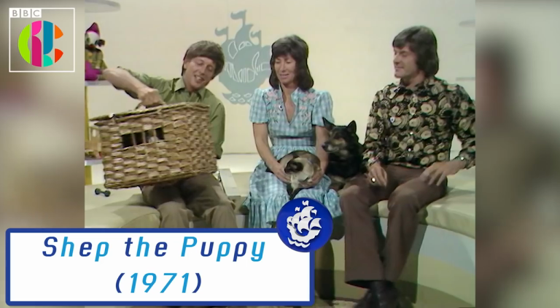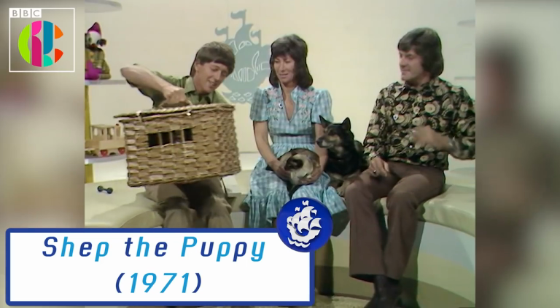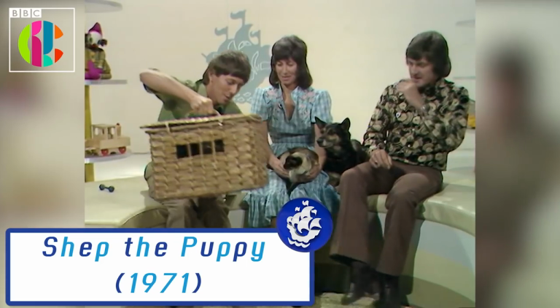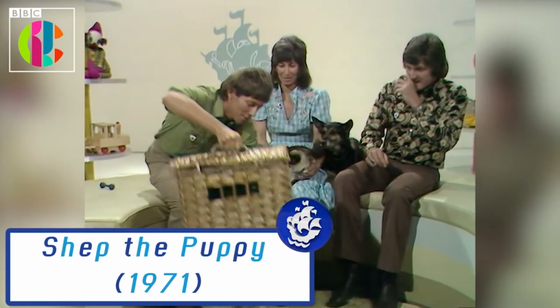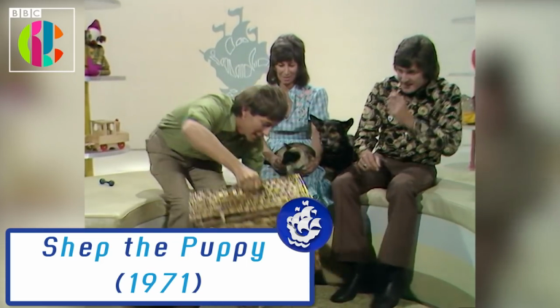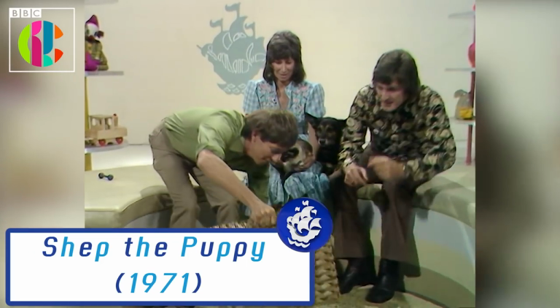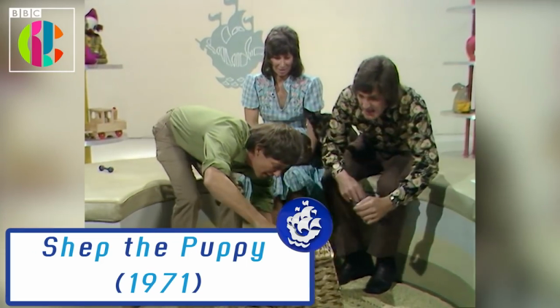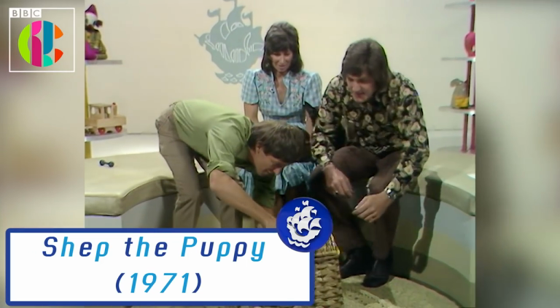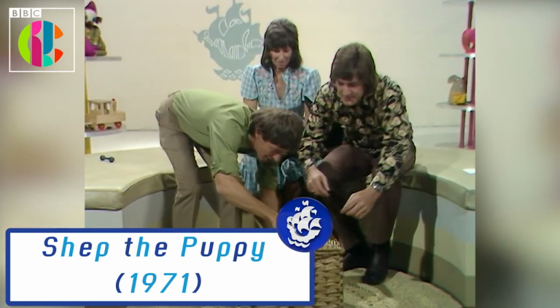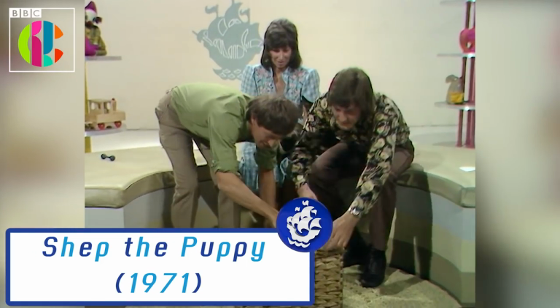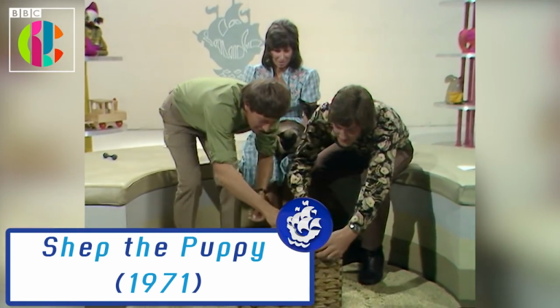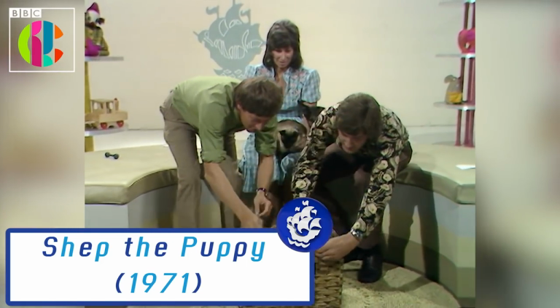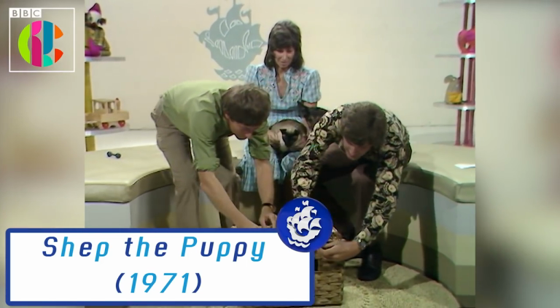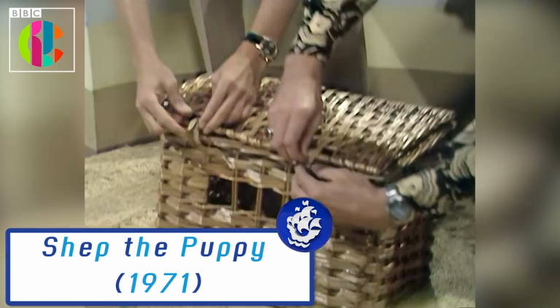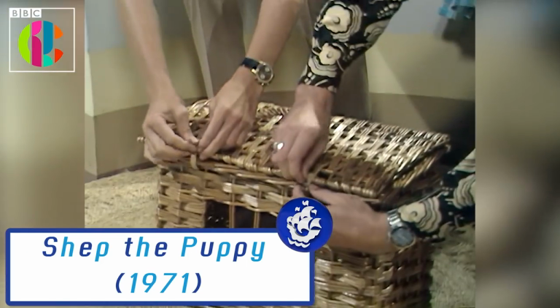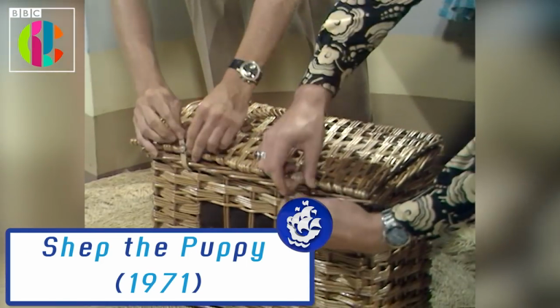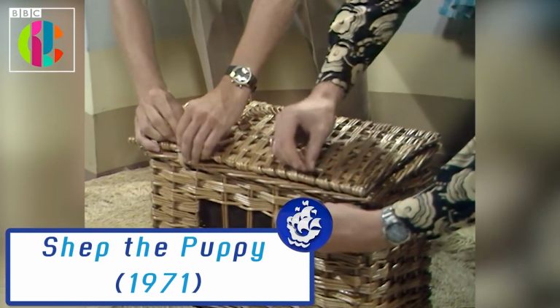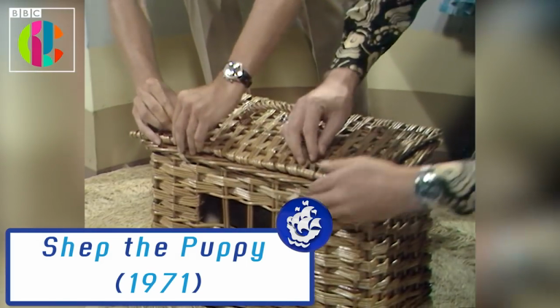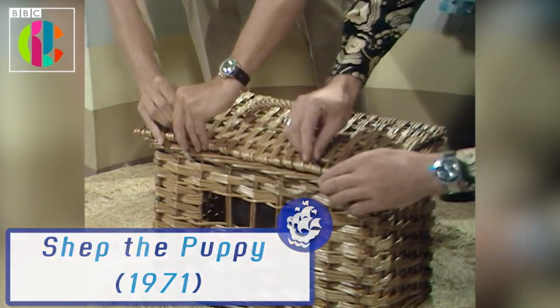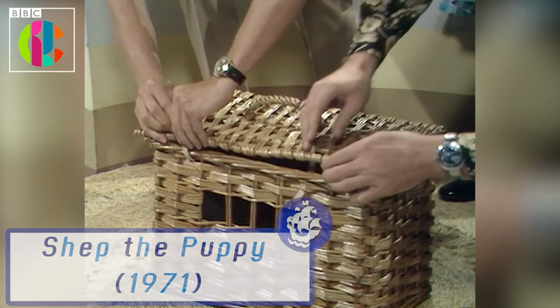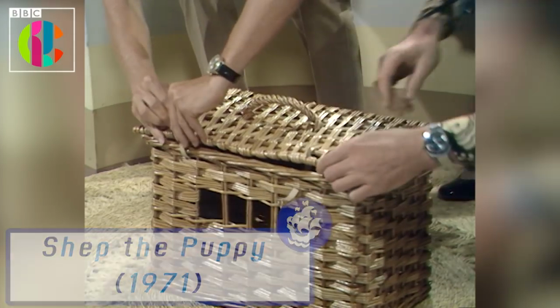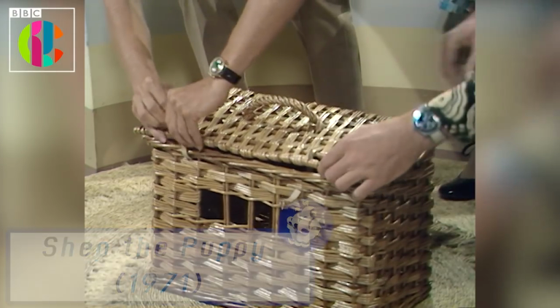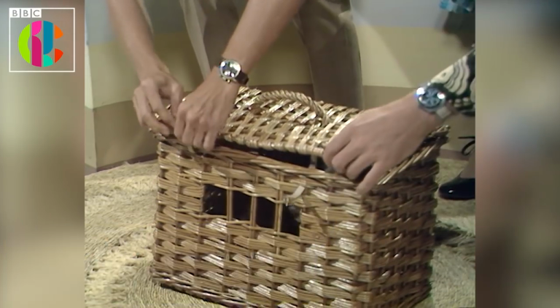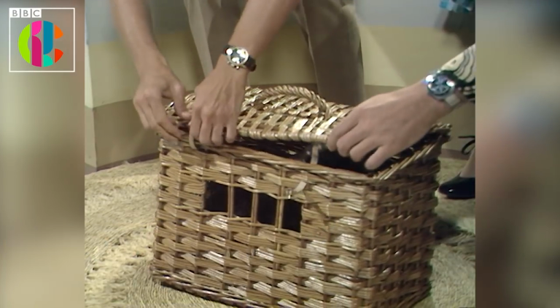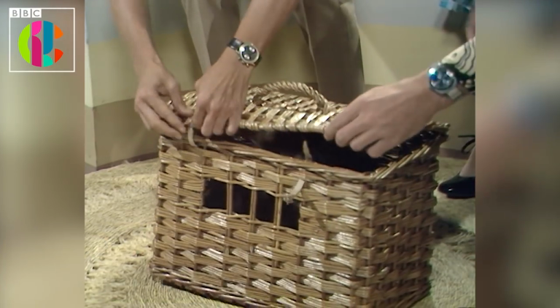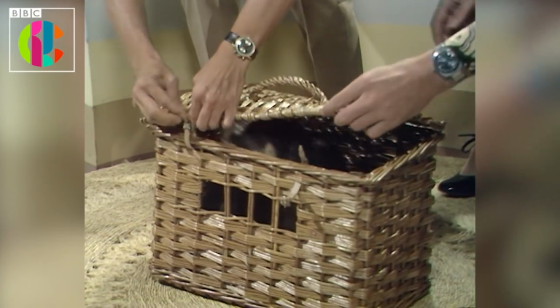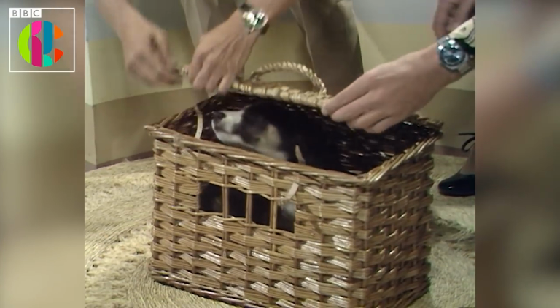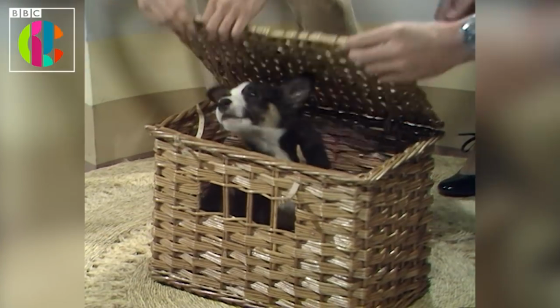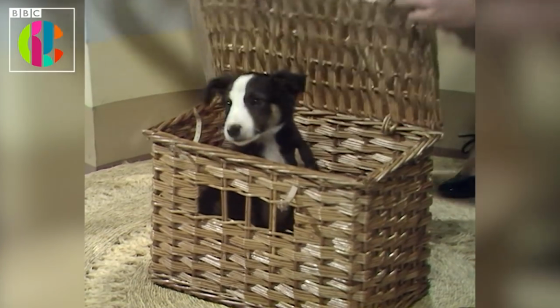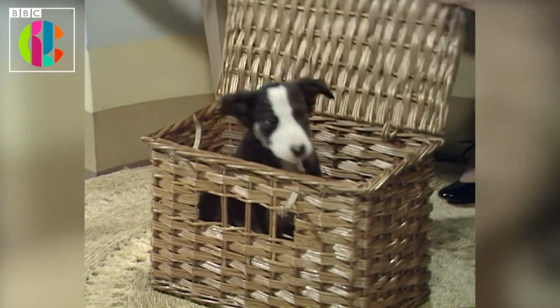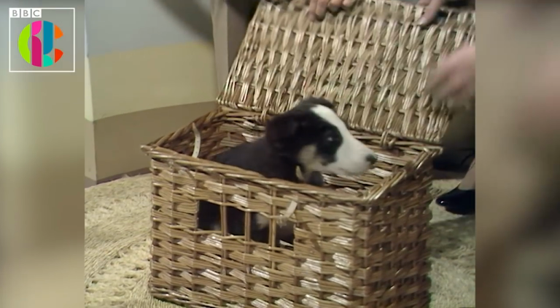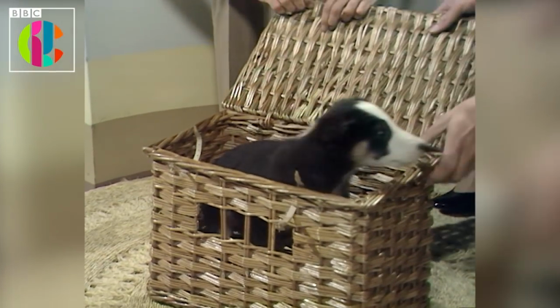And here he is about to make his very first television appearance. So Pete, if you give me a hand we'll open the box. He's very lively isn't he? There we are.